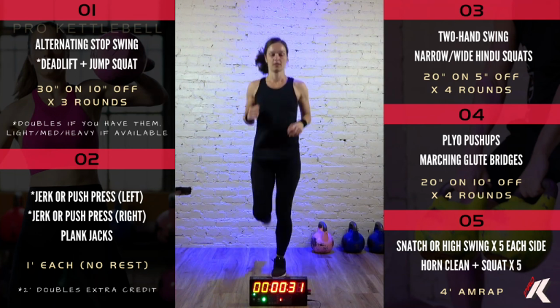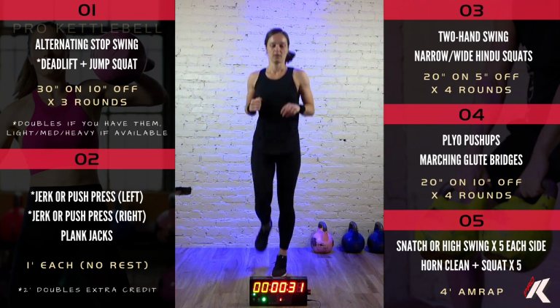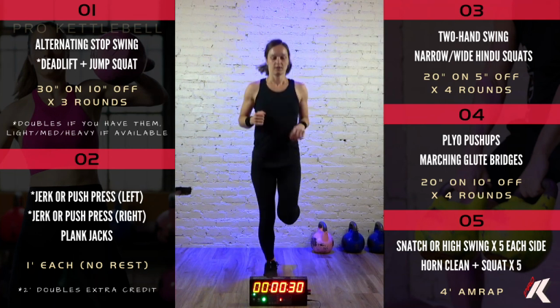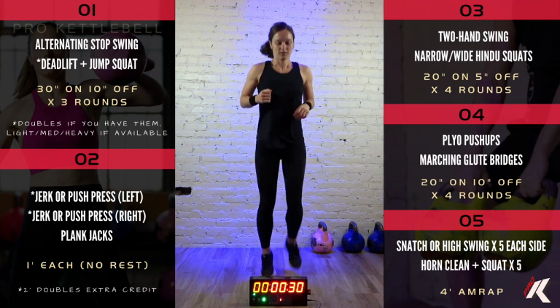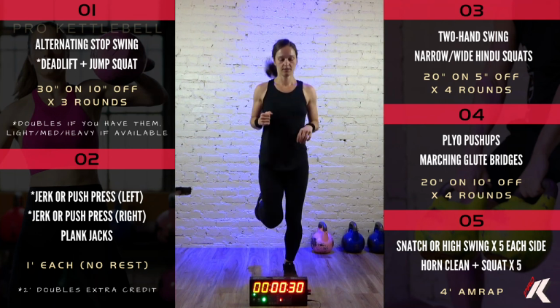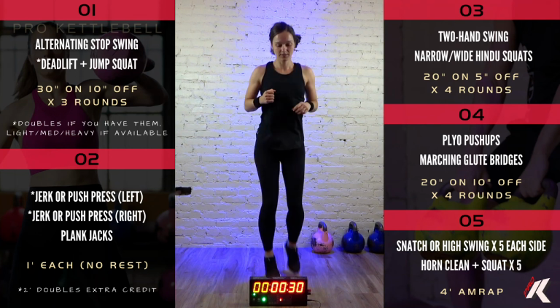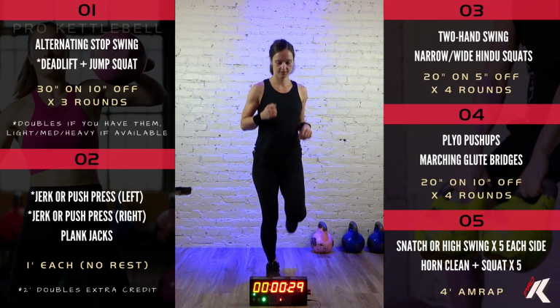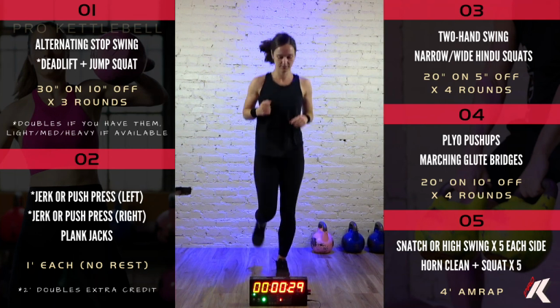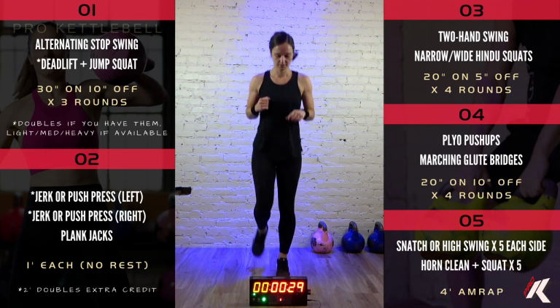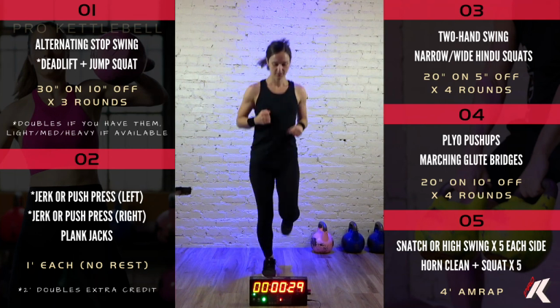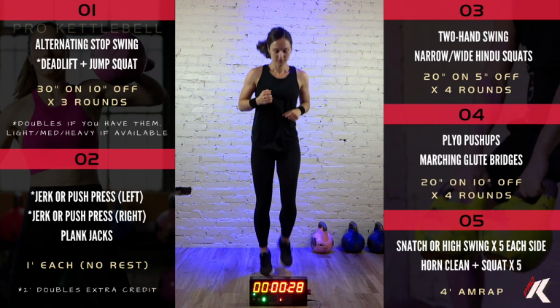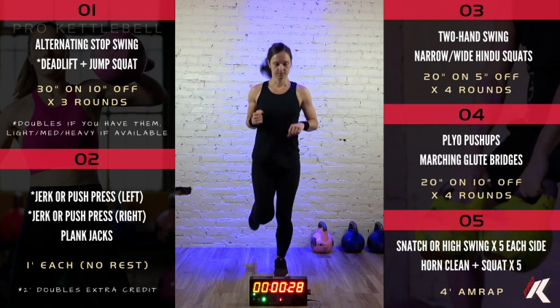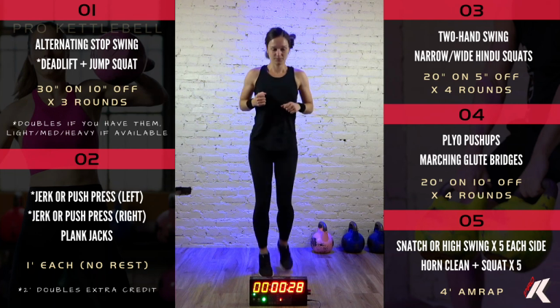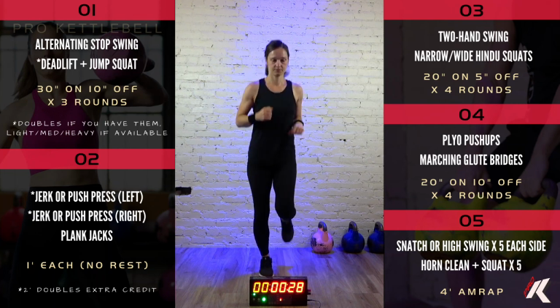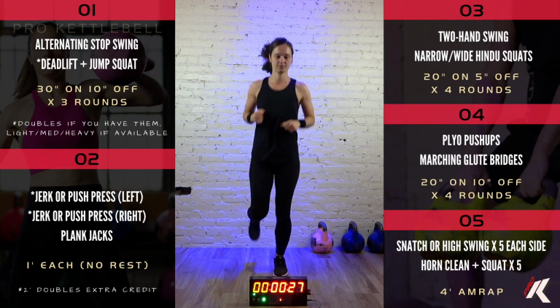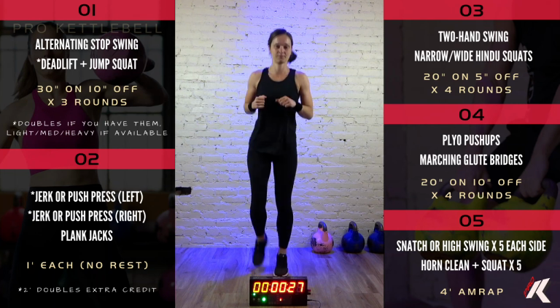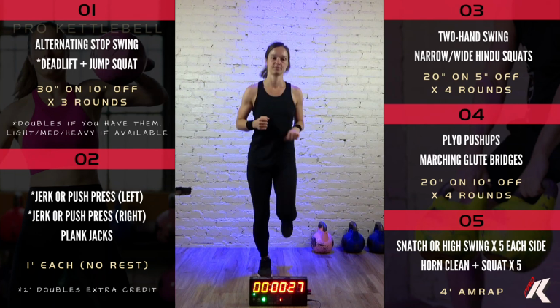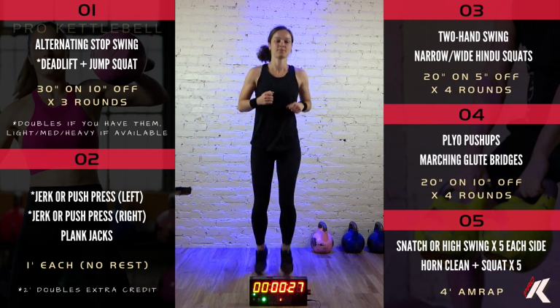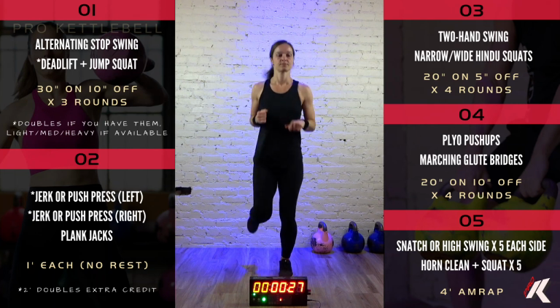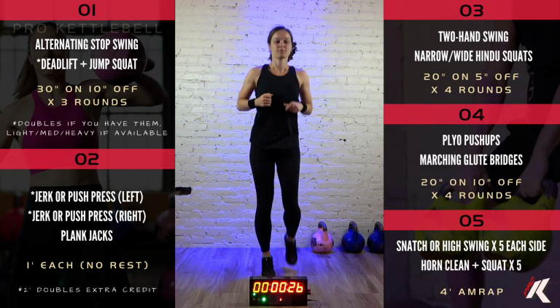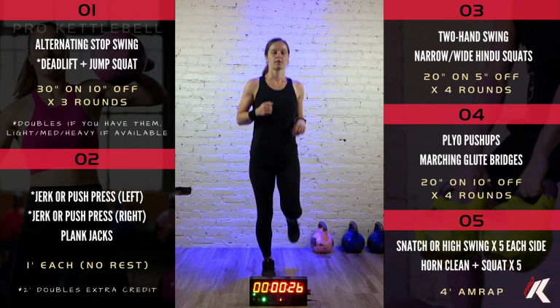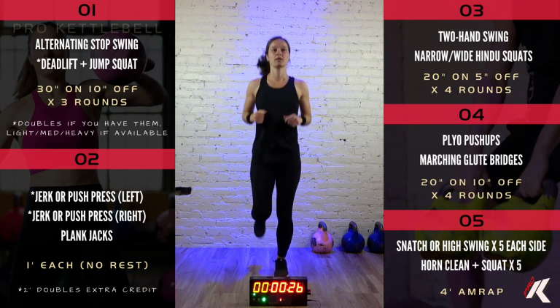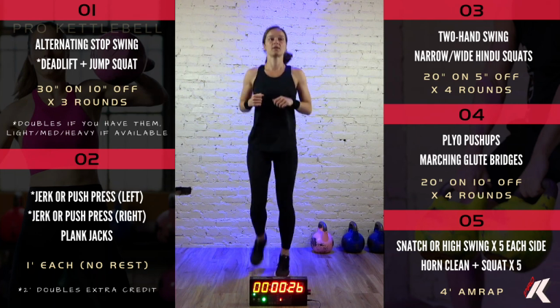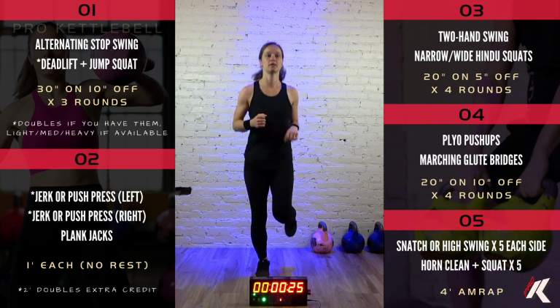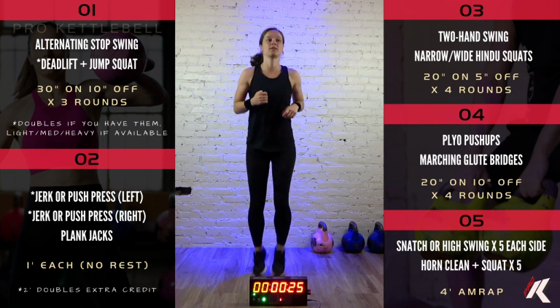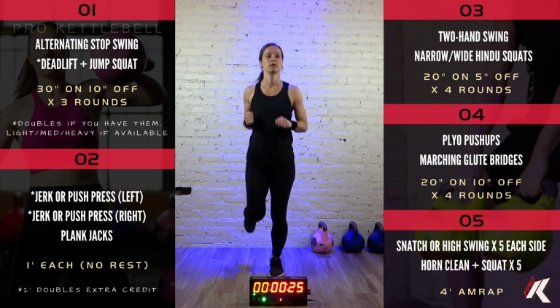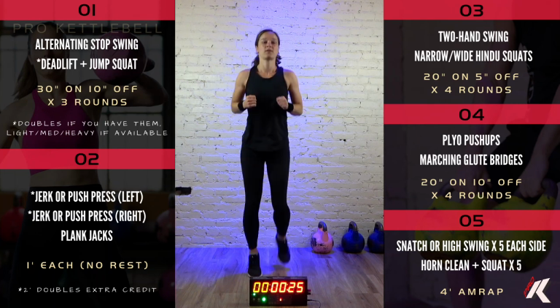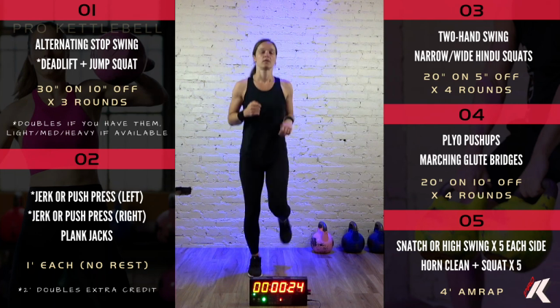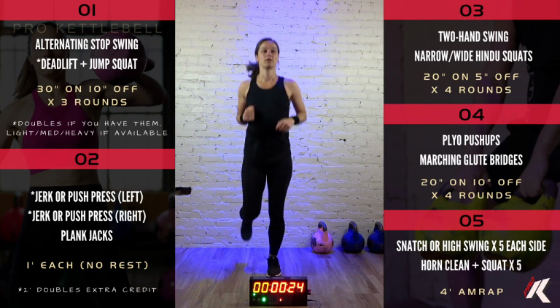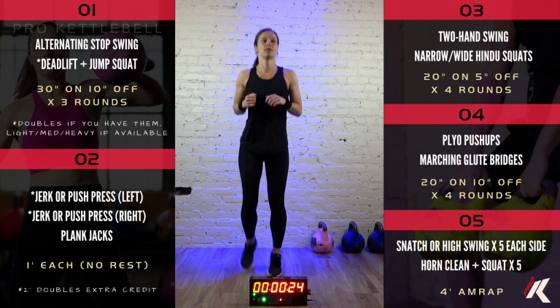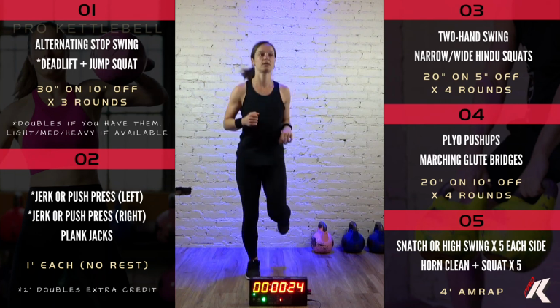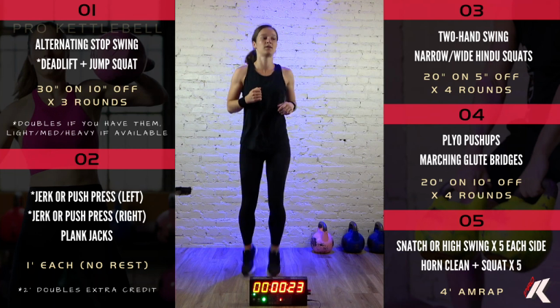Butt kicks. Only 30 more seconds of warm-up here before we get into the main workout.